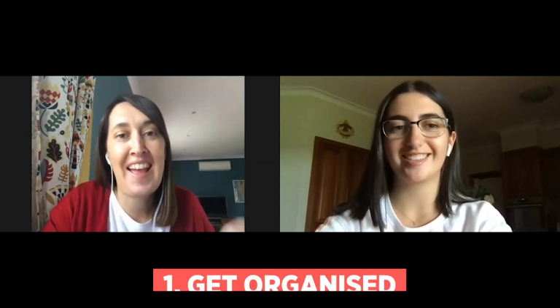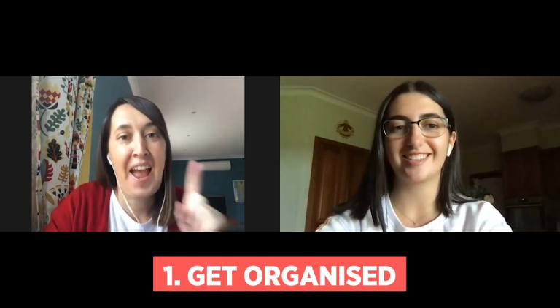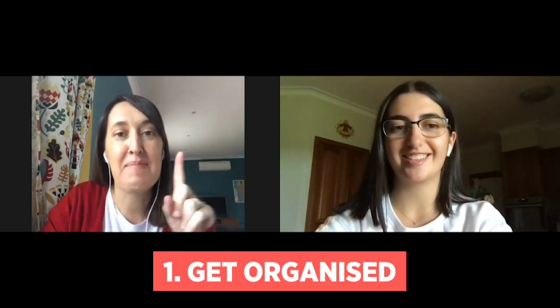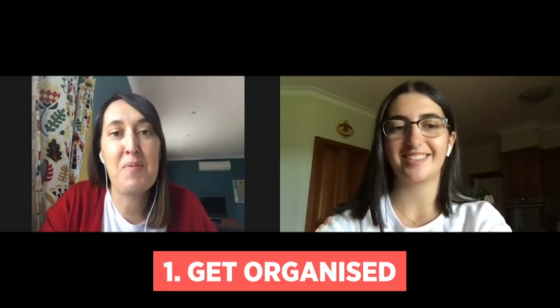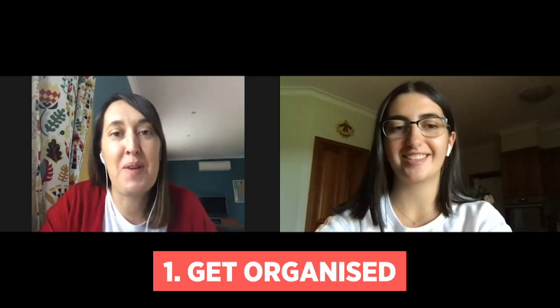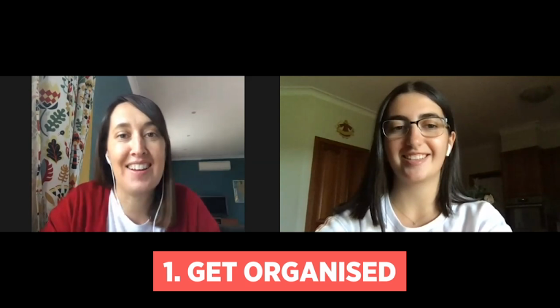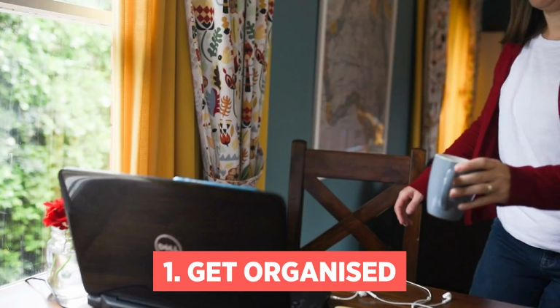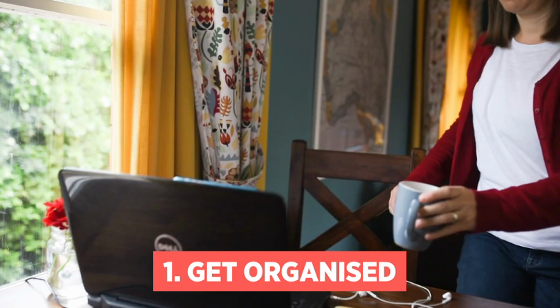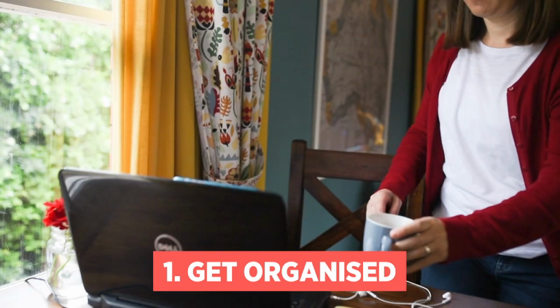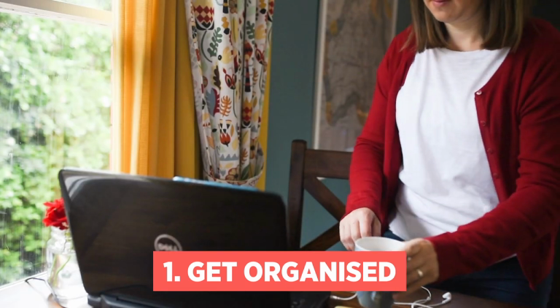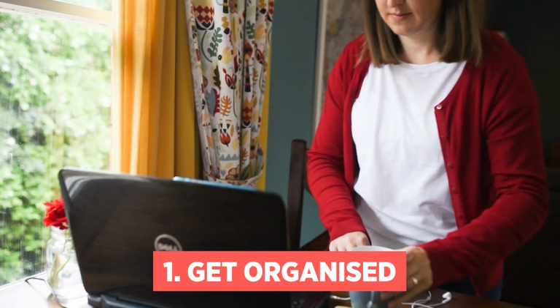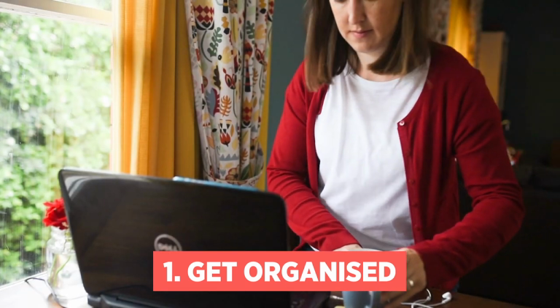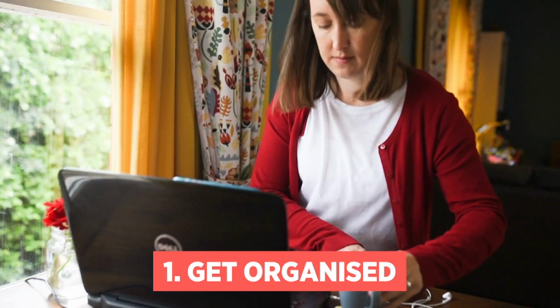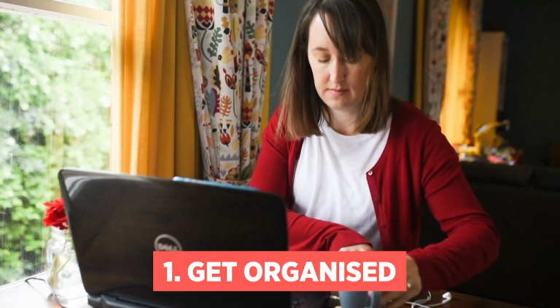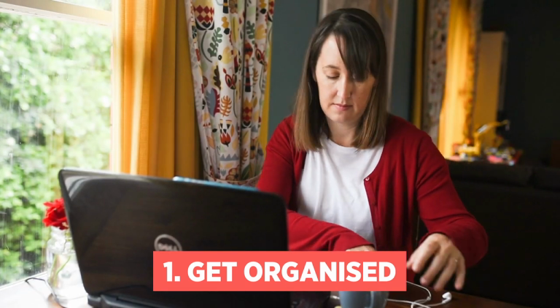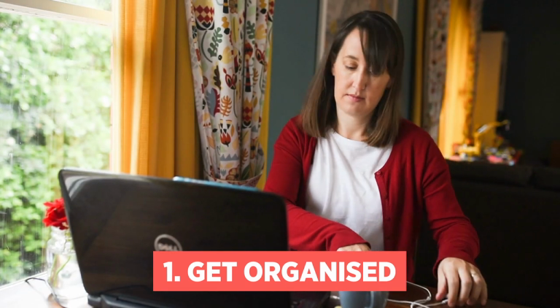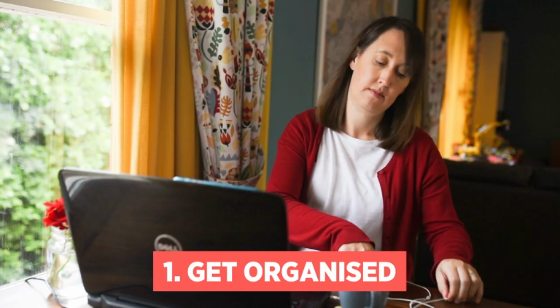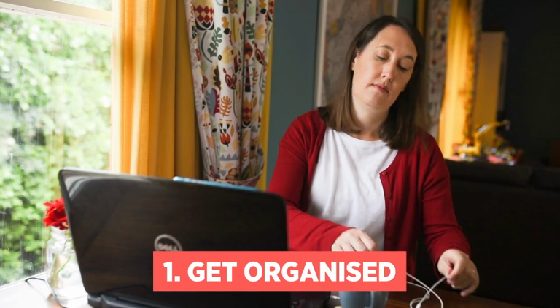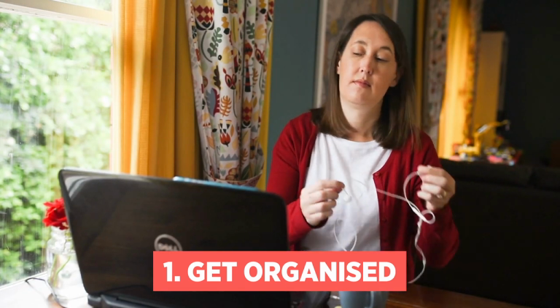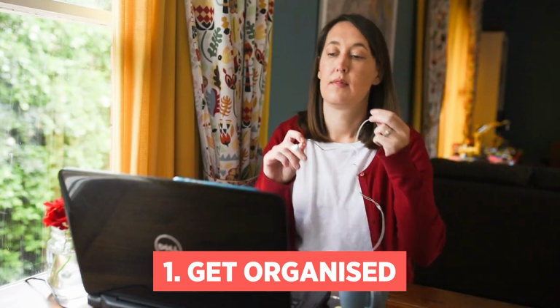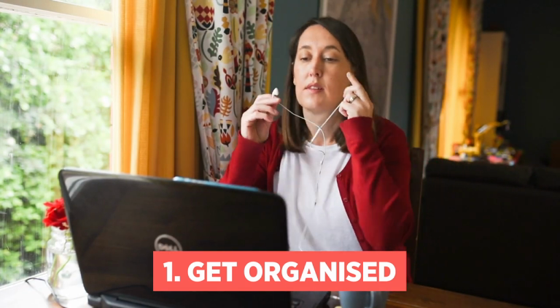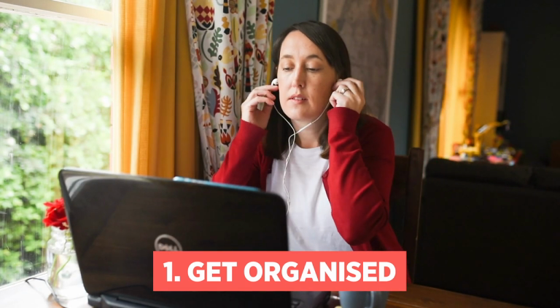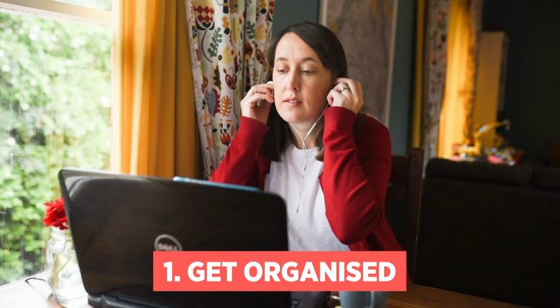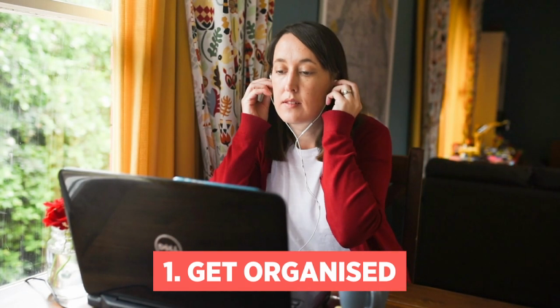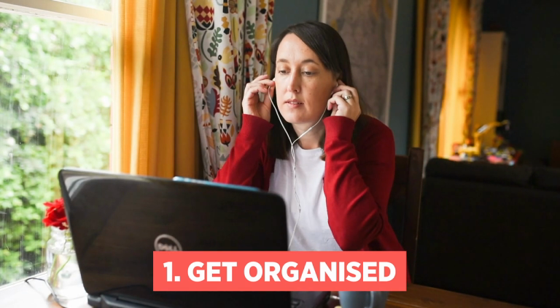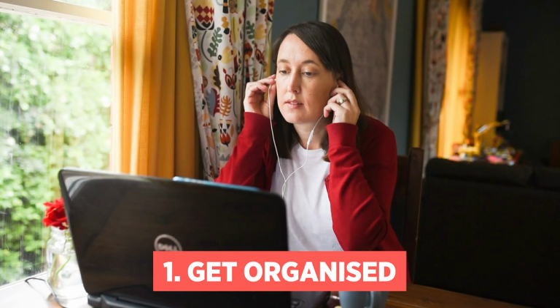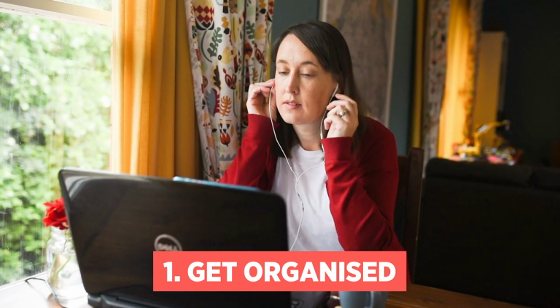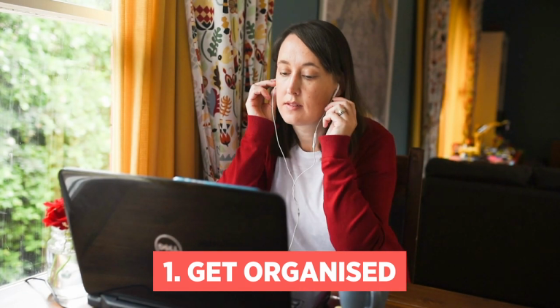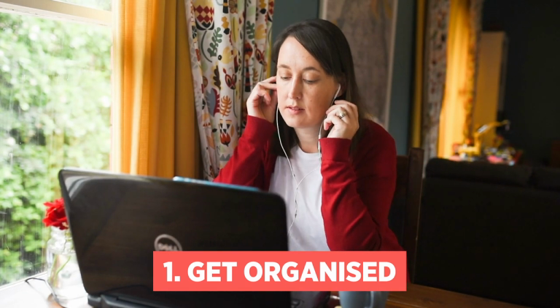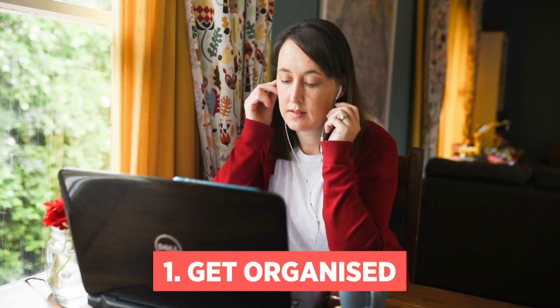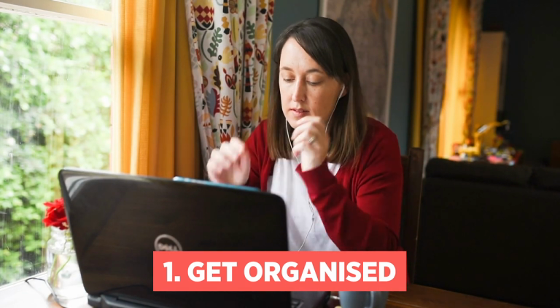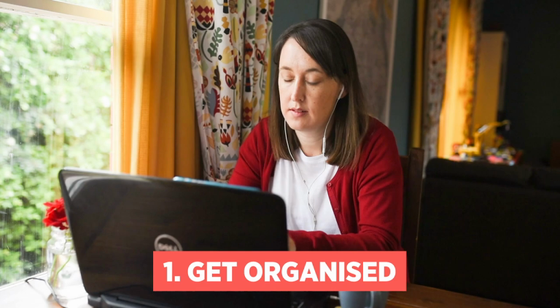Number one: get your study space and materials organised ahead of time and log in early to your online class.